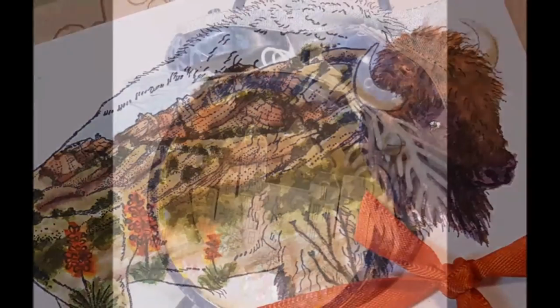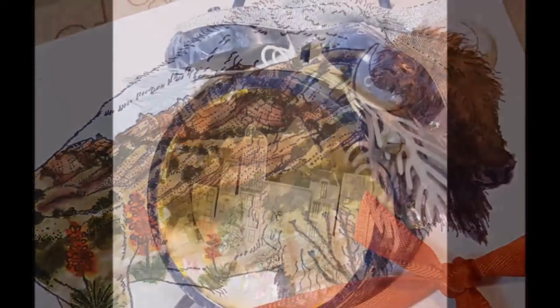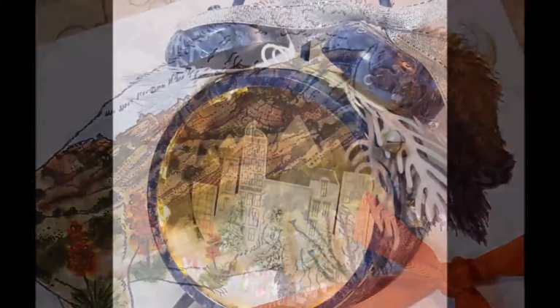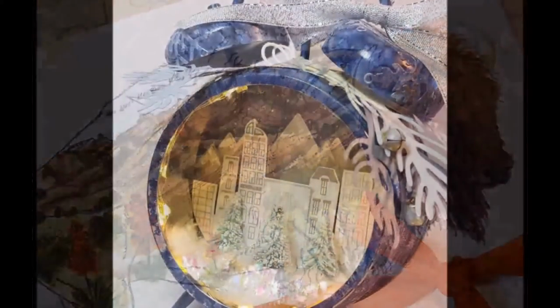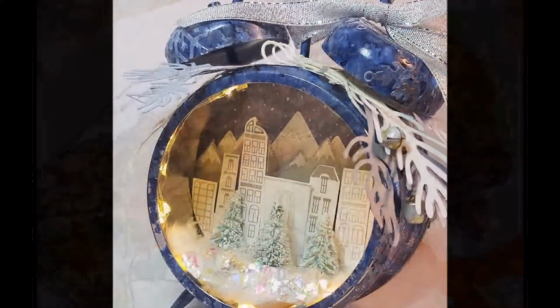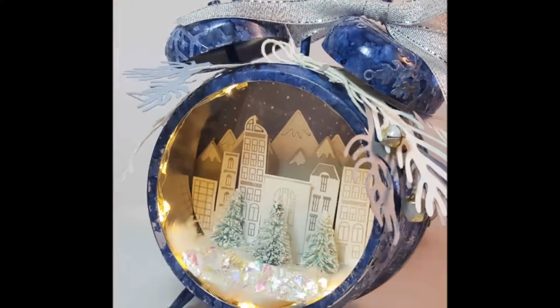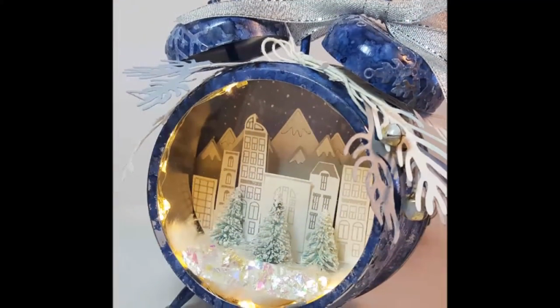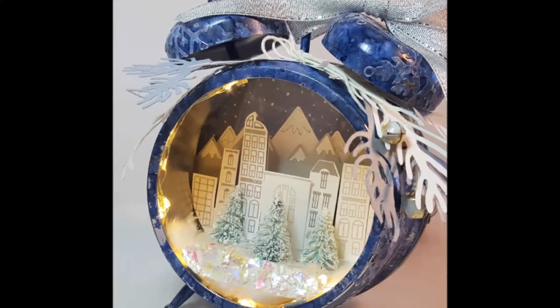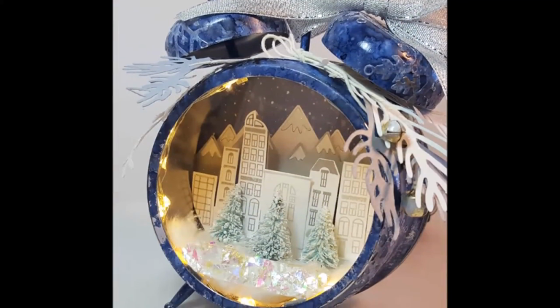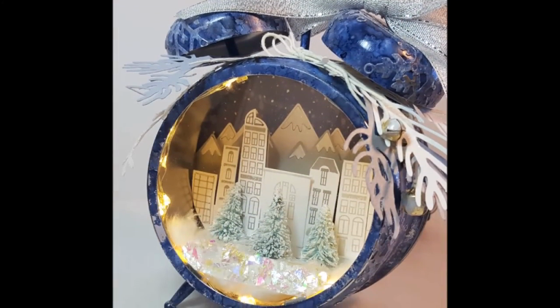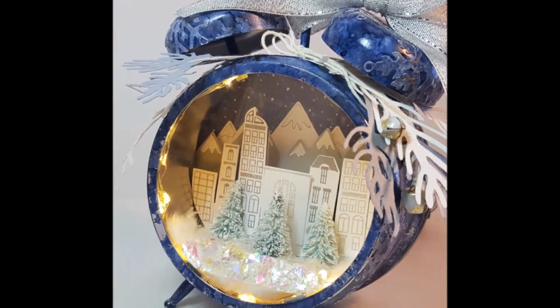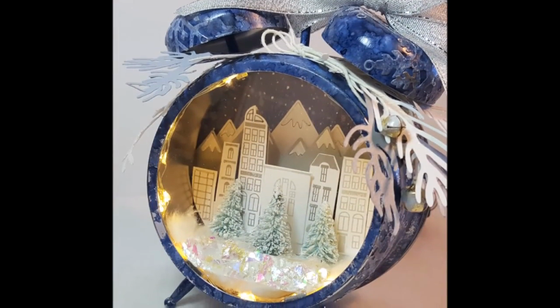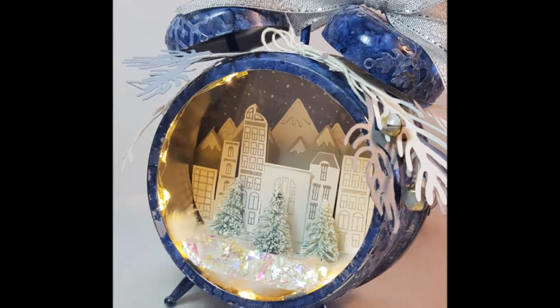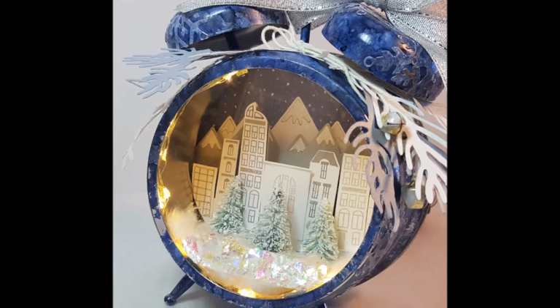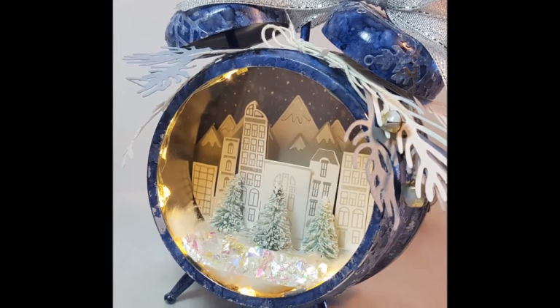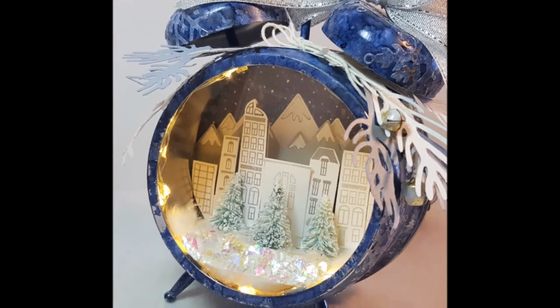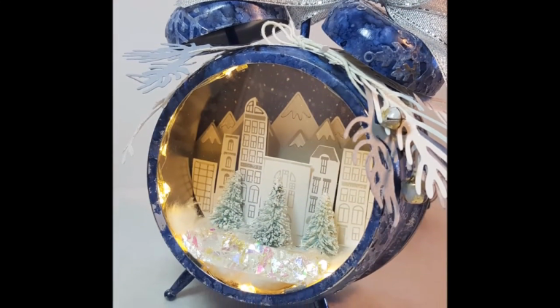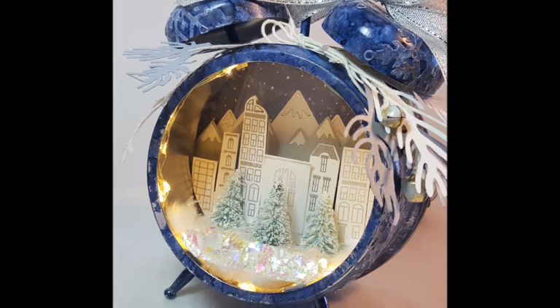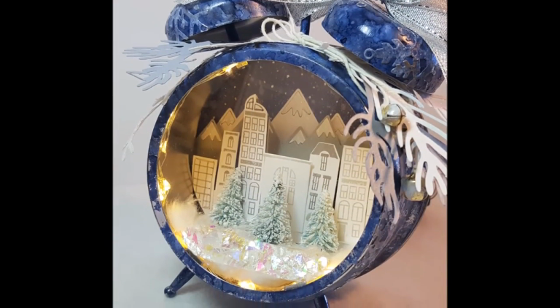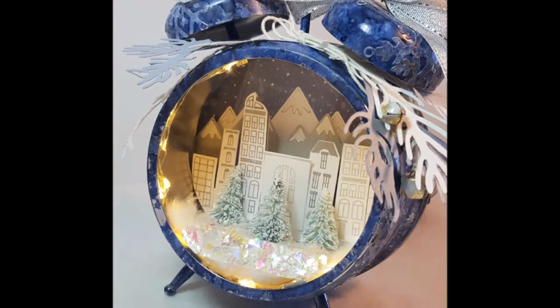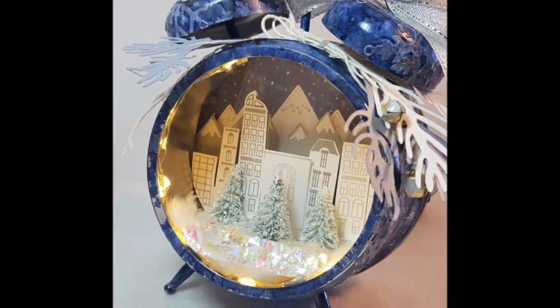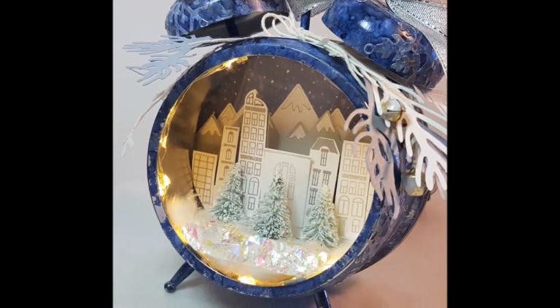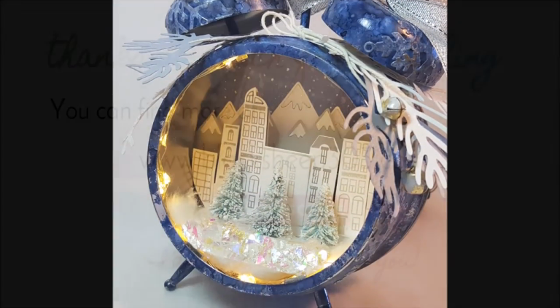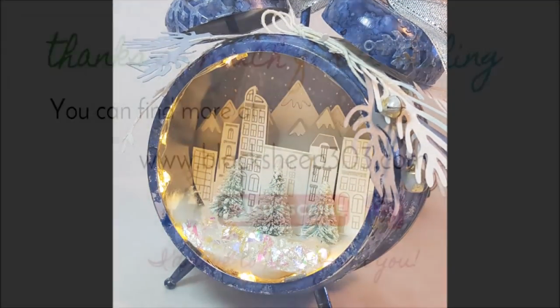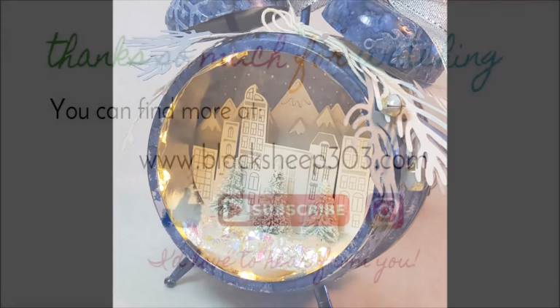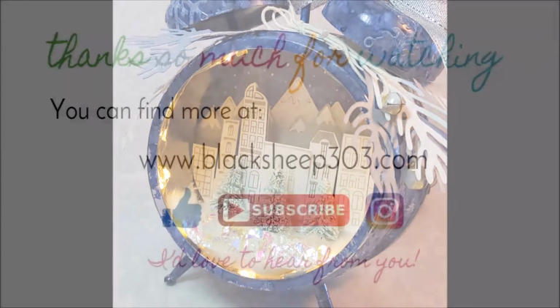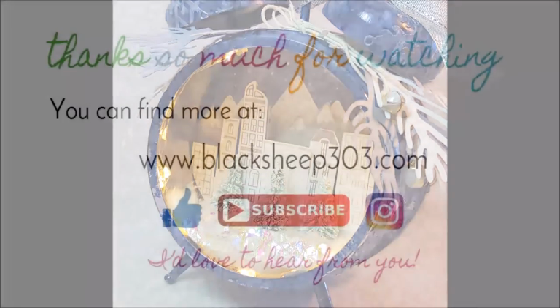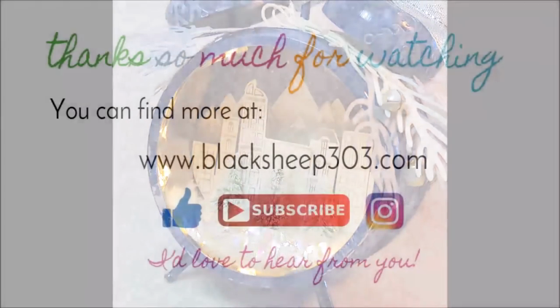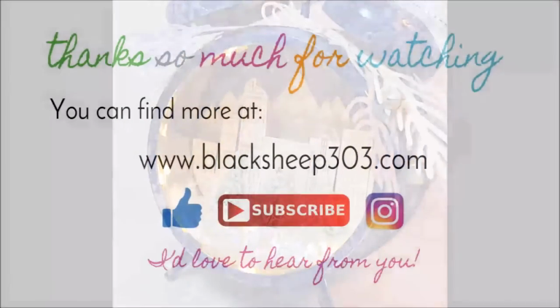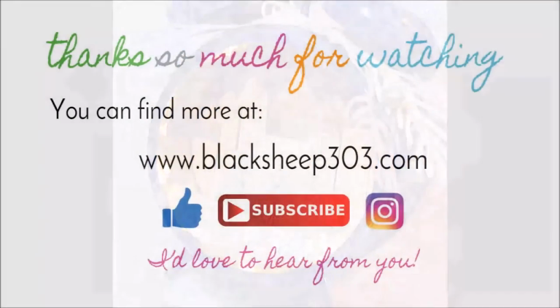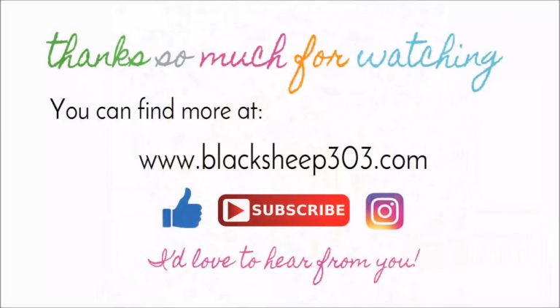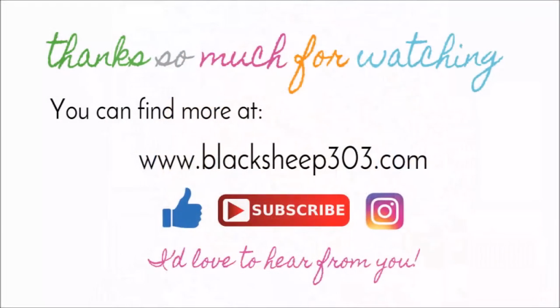I'd love it if you would join me on my misadventures in card making, coloring, mixed media, and more.